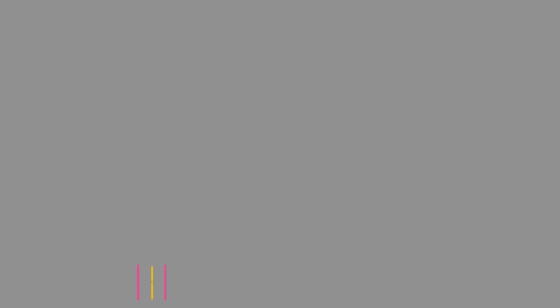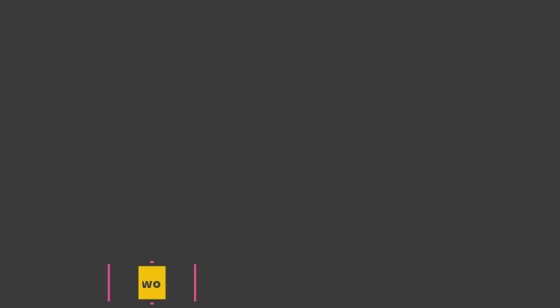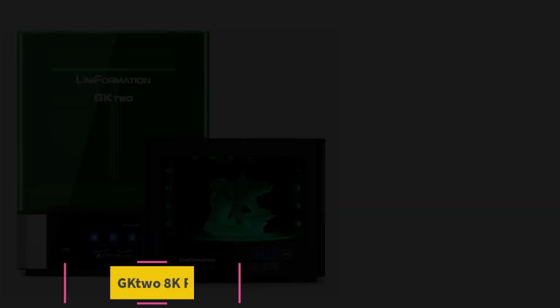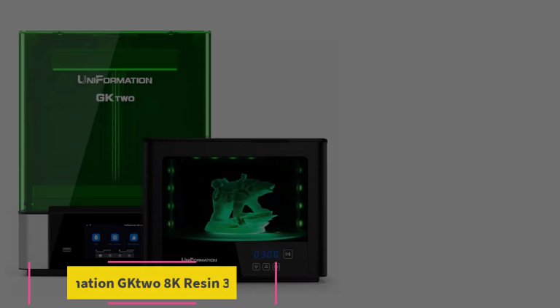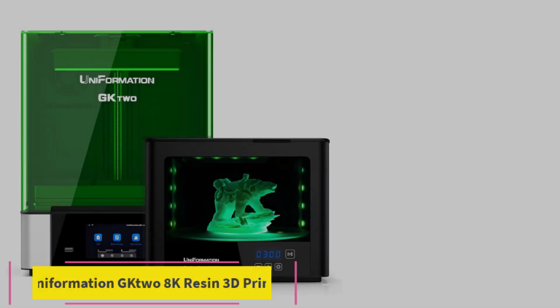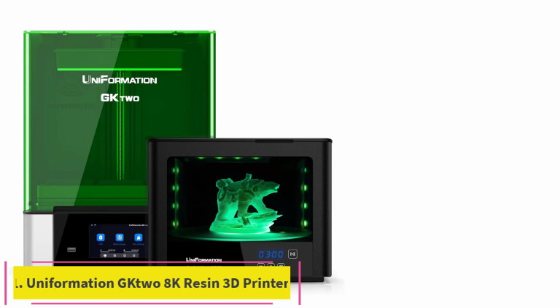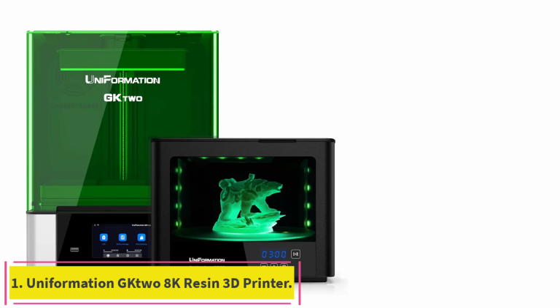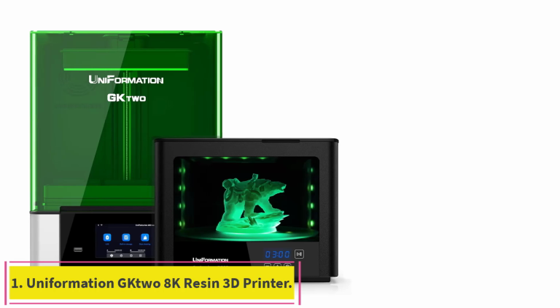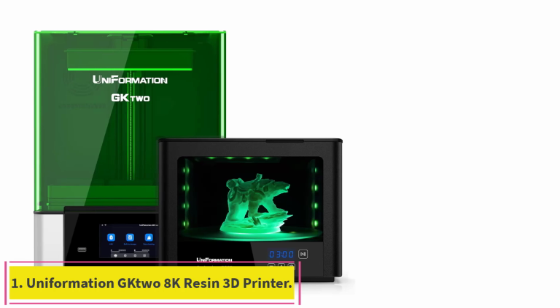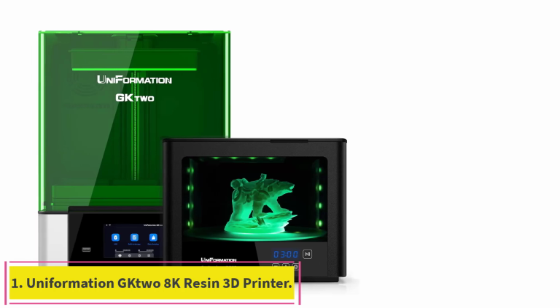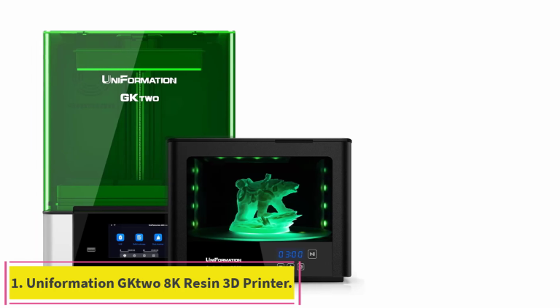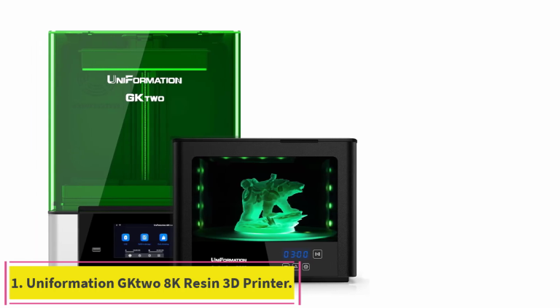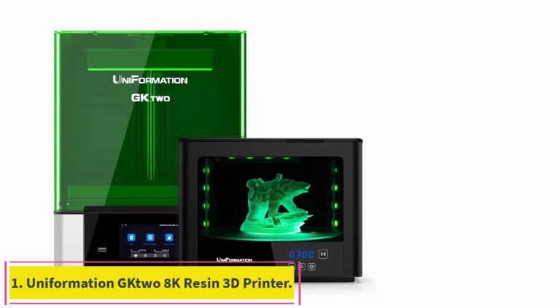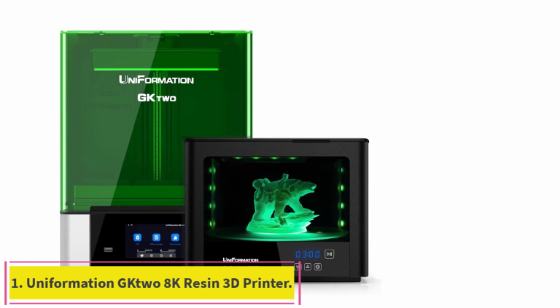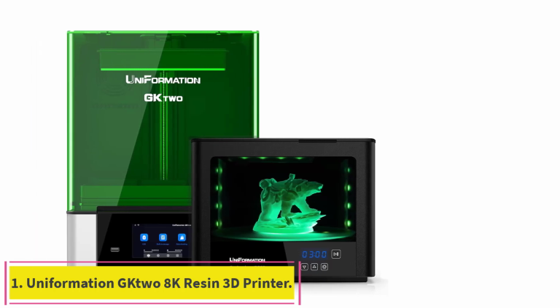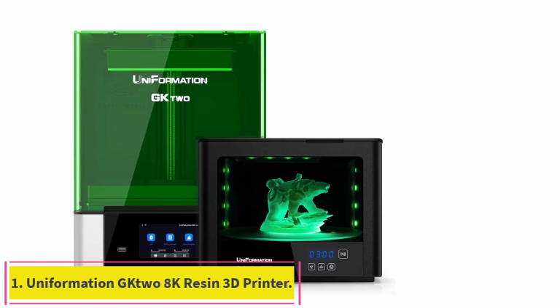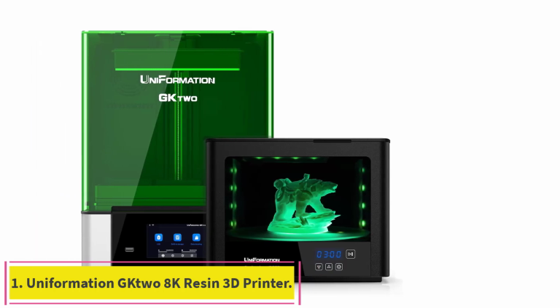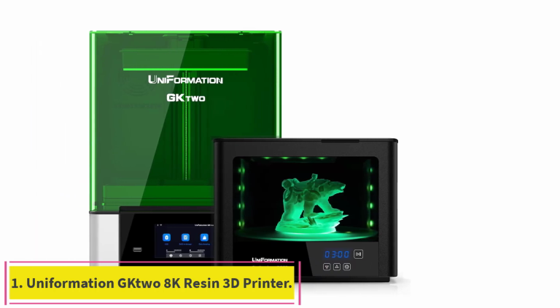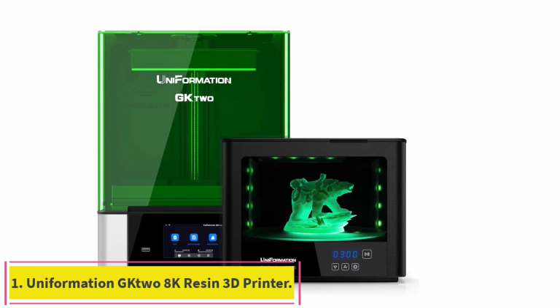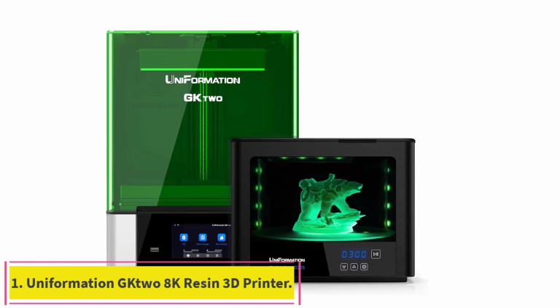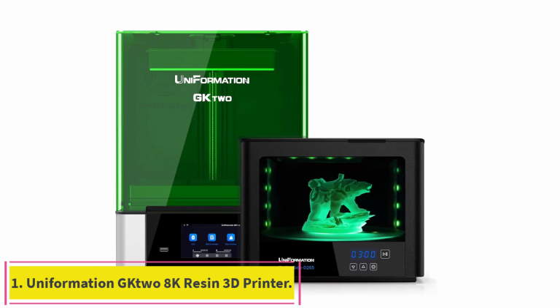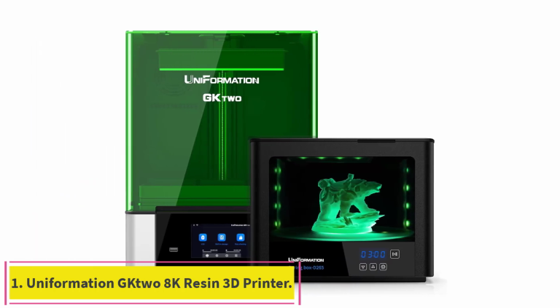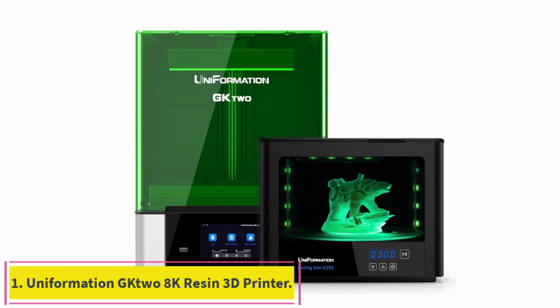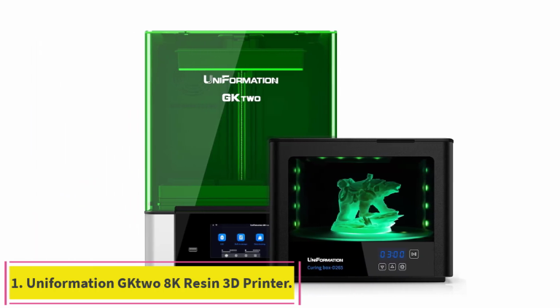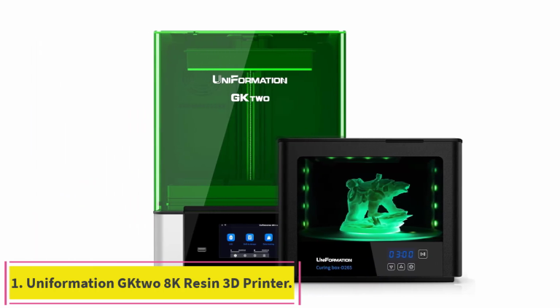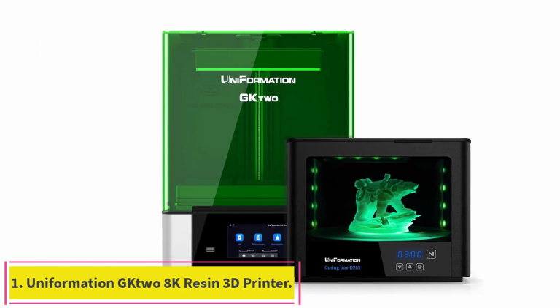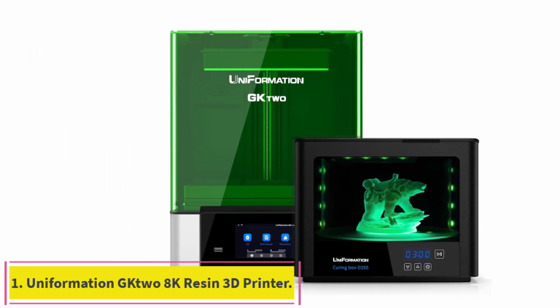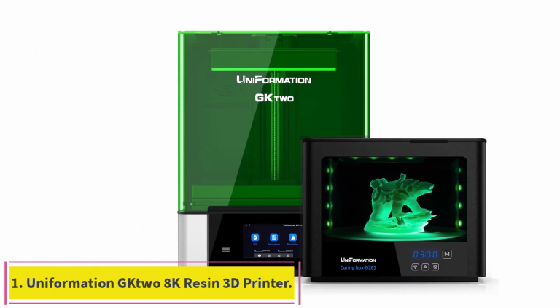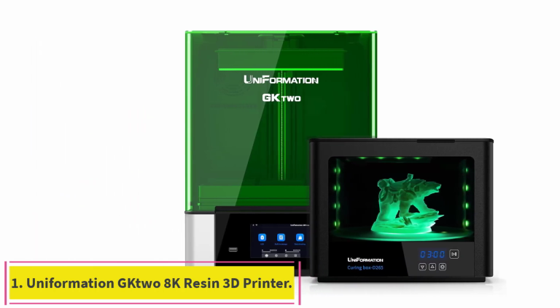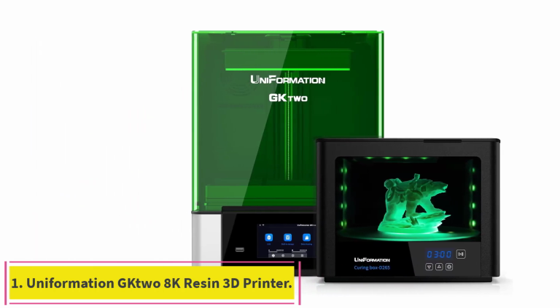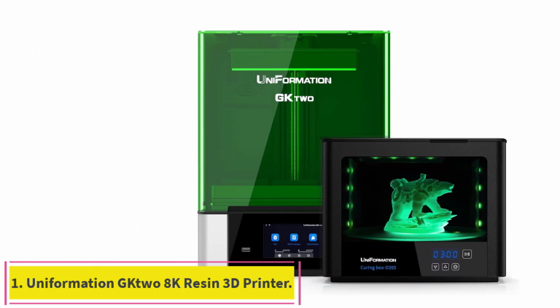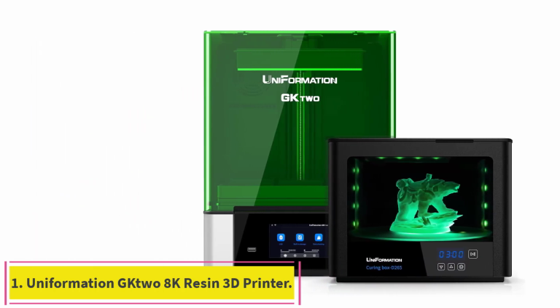Starting at number 1: the Uniformation G-8K Resin 3D Printer.